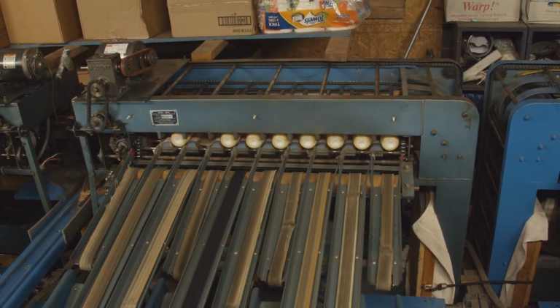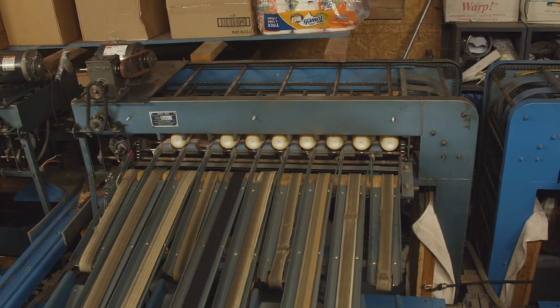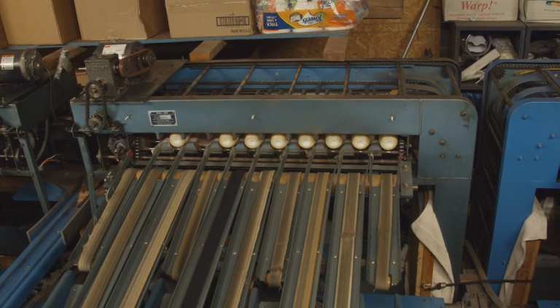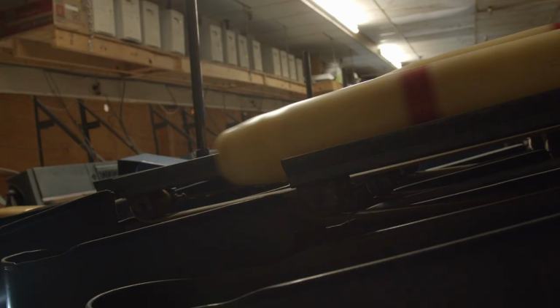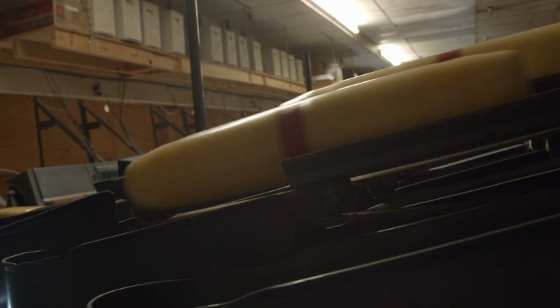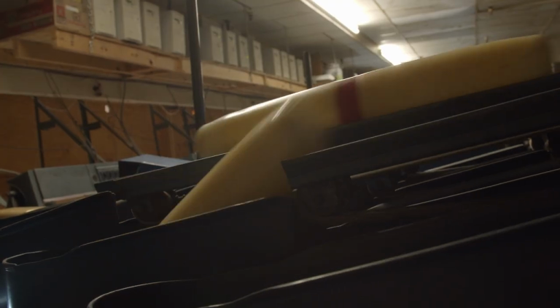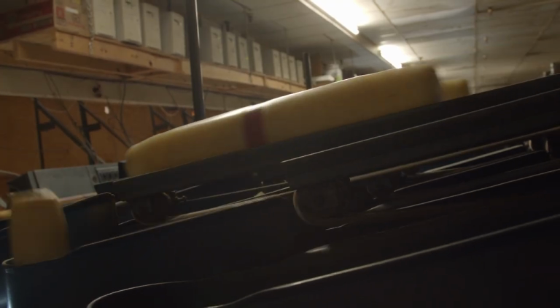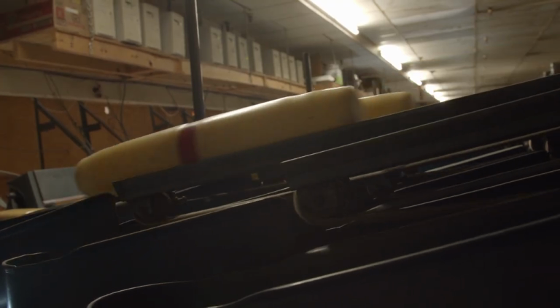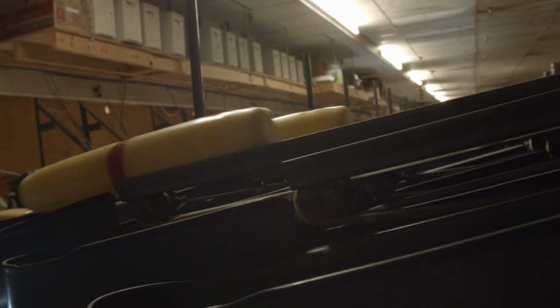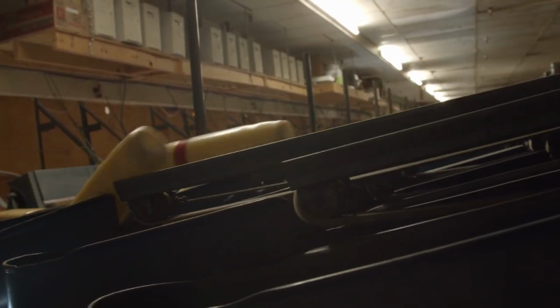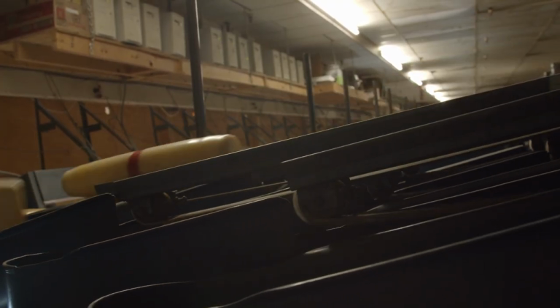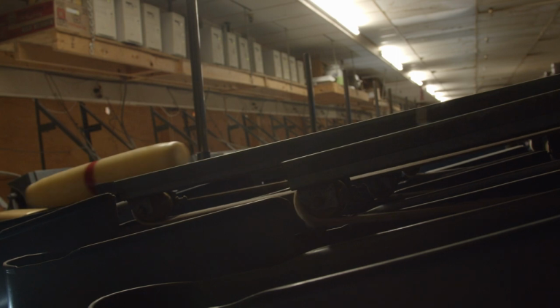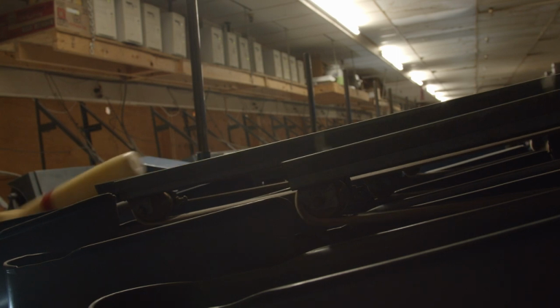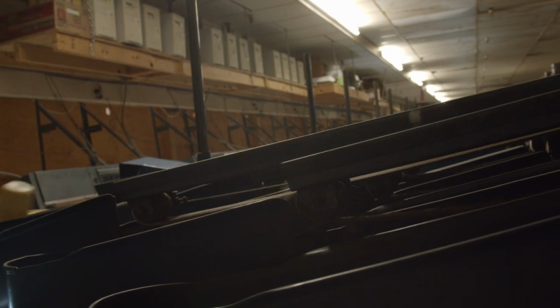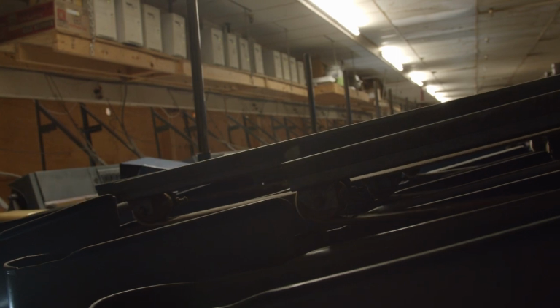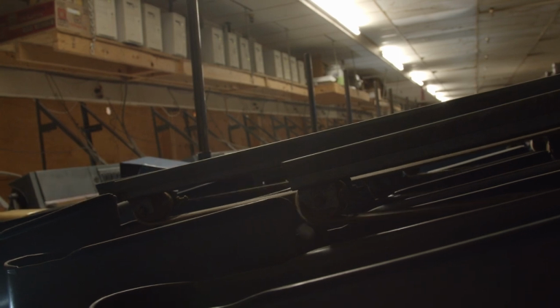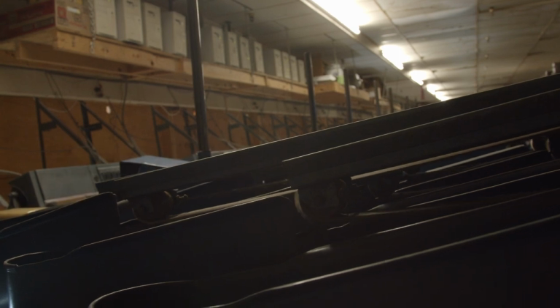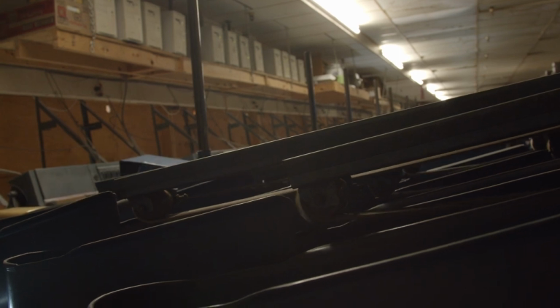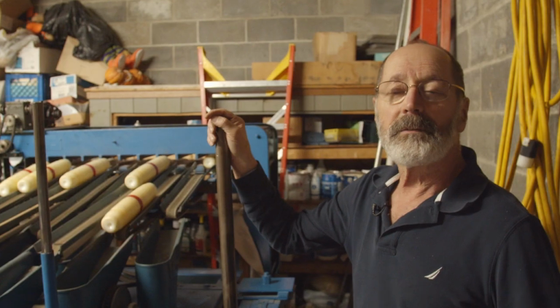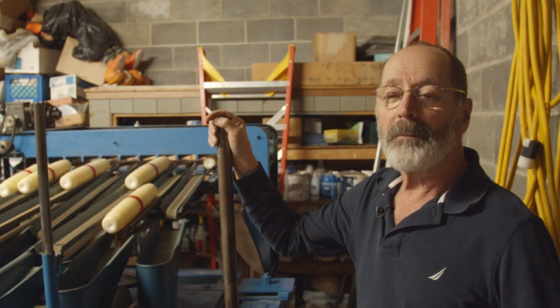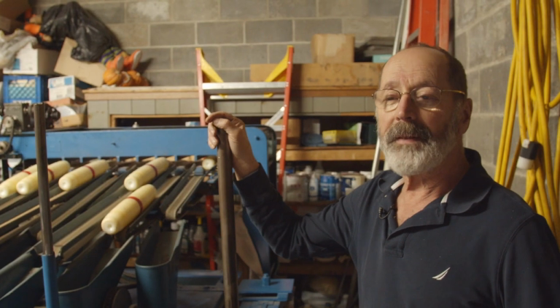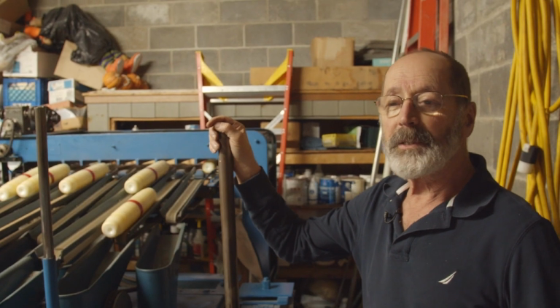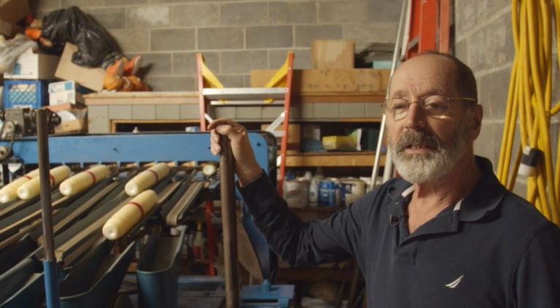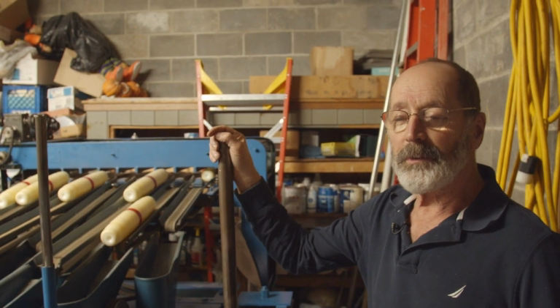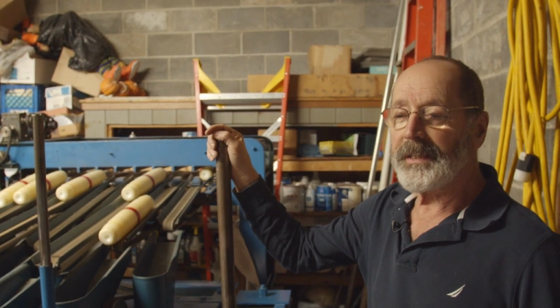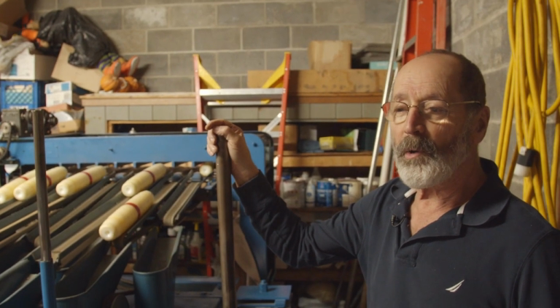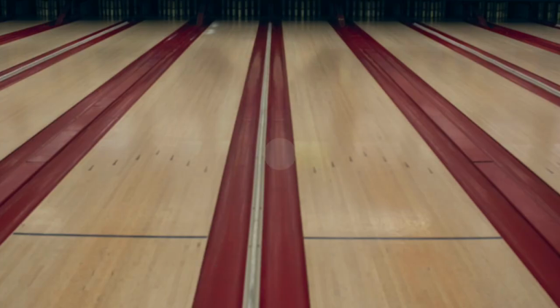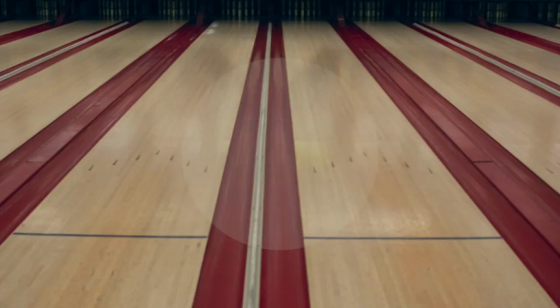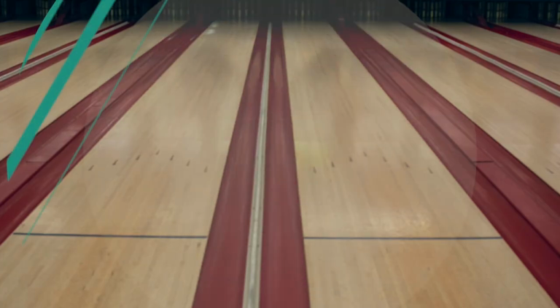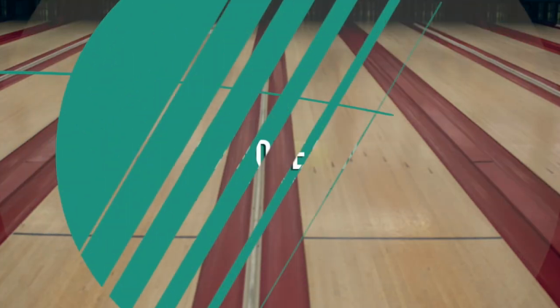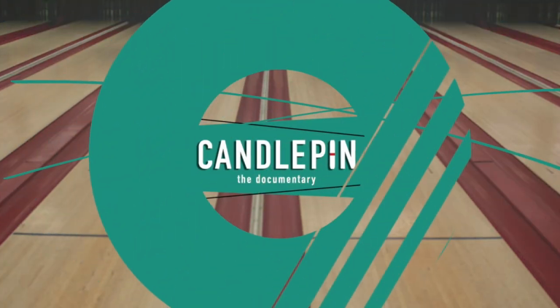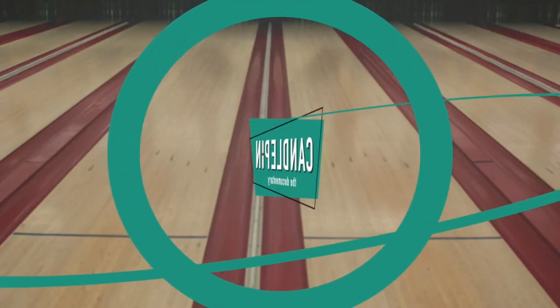Anybody that was financing through Bowlmore got a little bargain to buy their machines that are in their bowling center. This is what I hear.